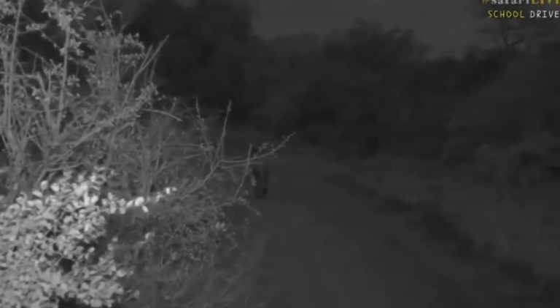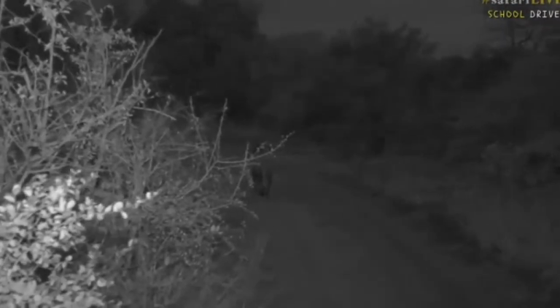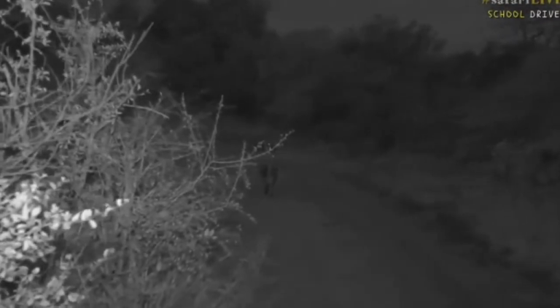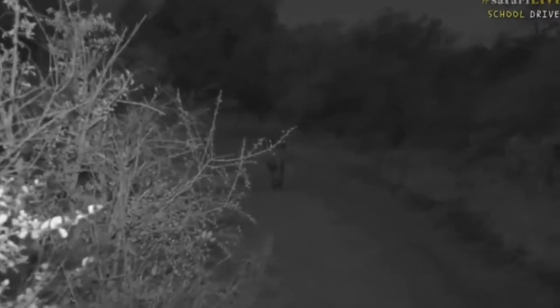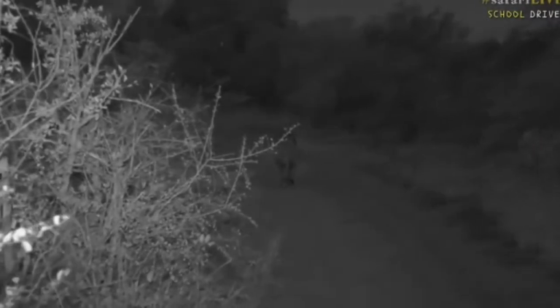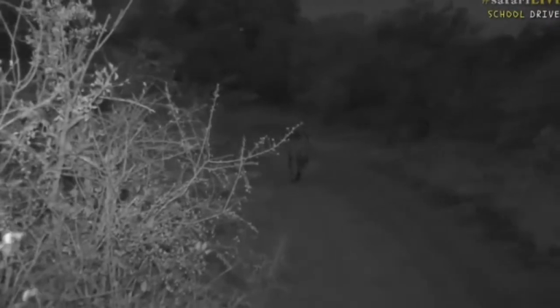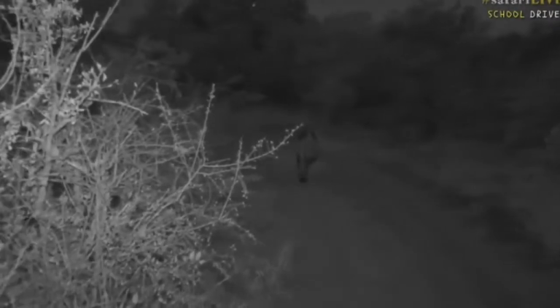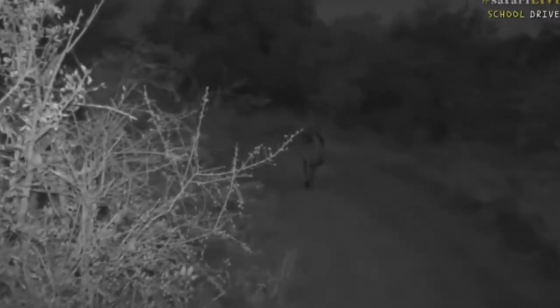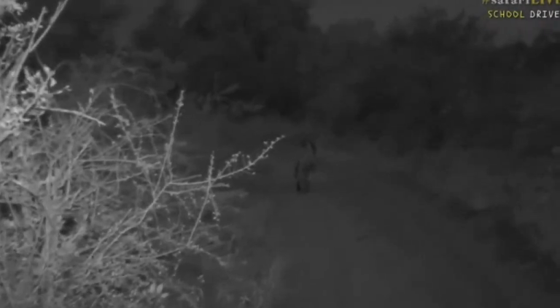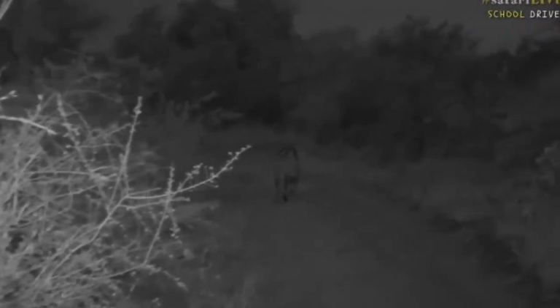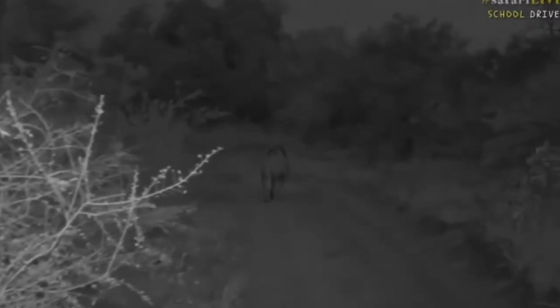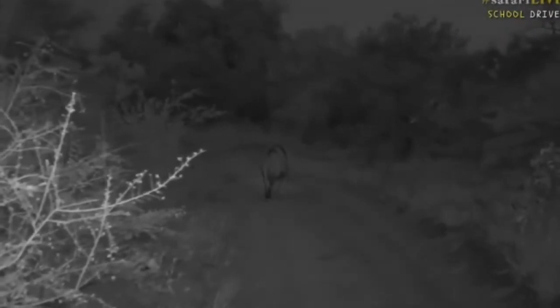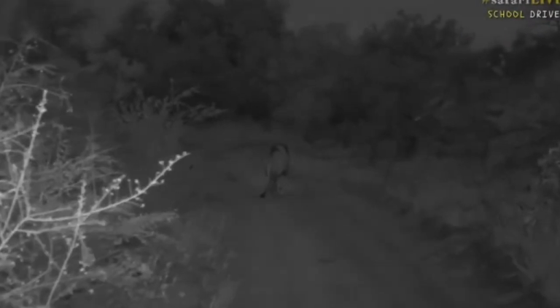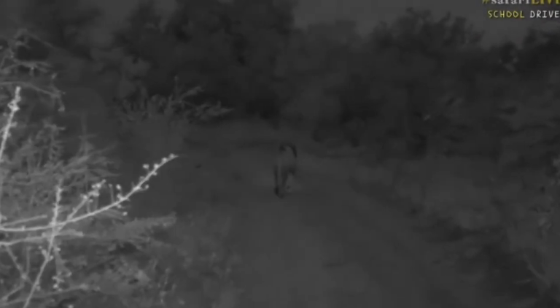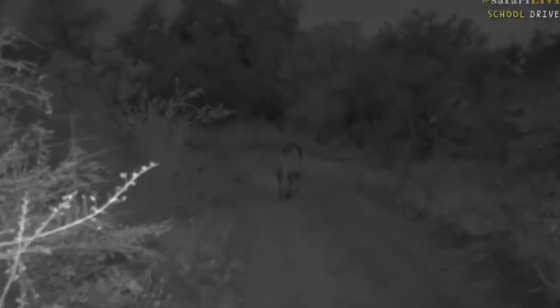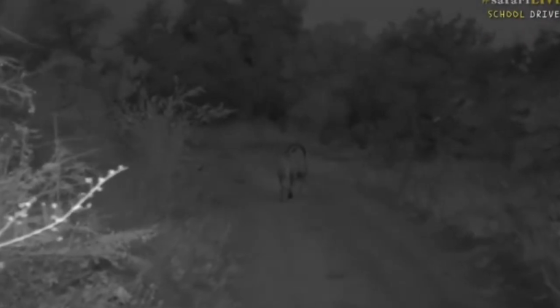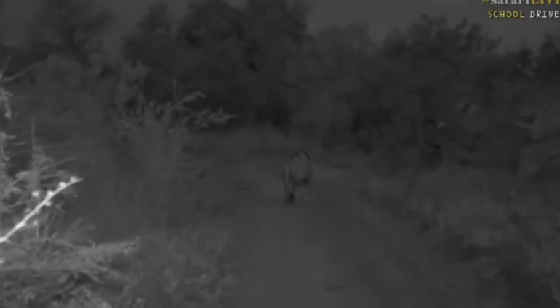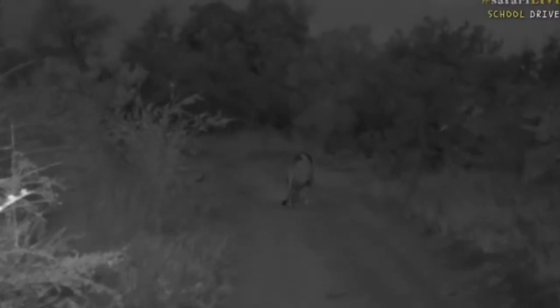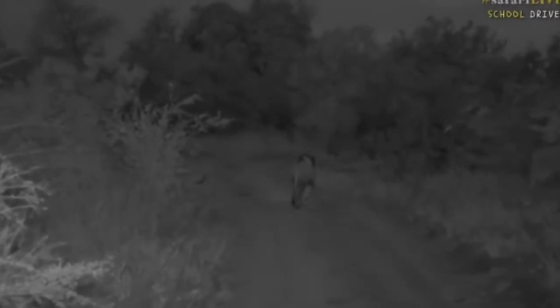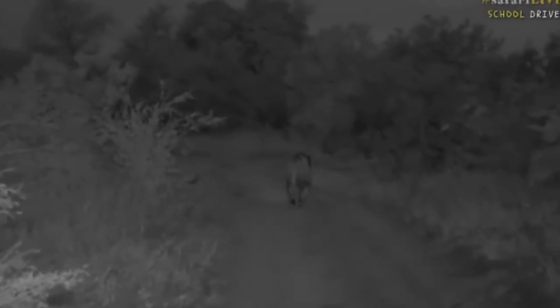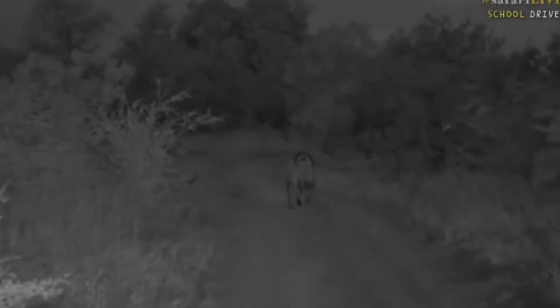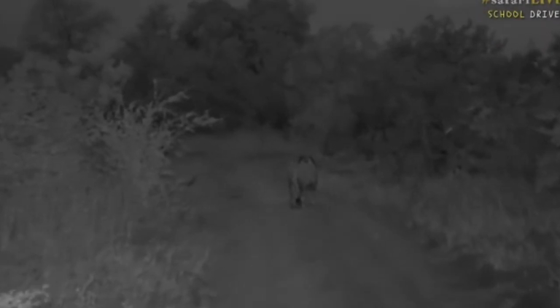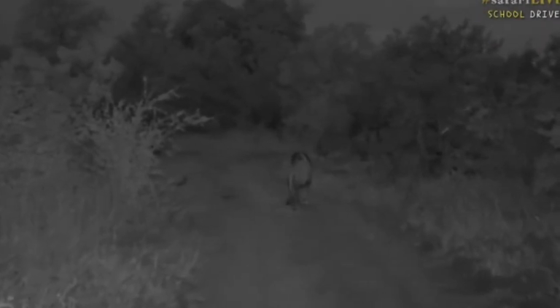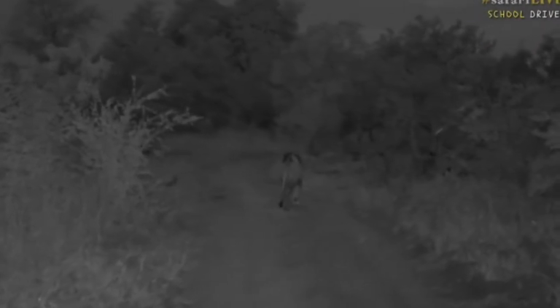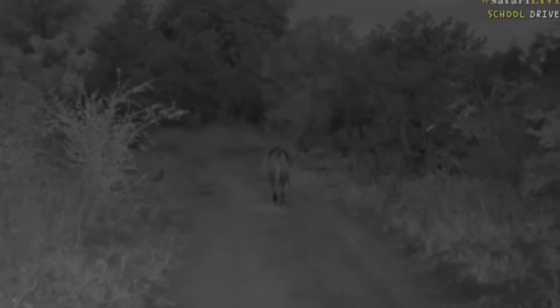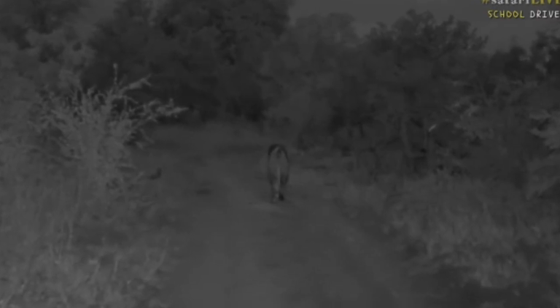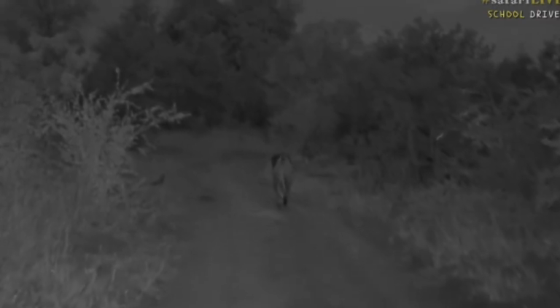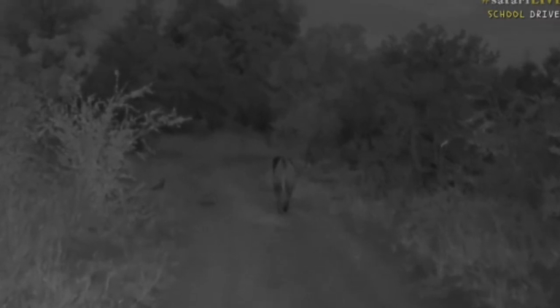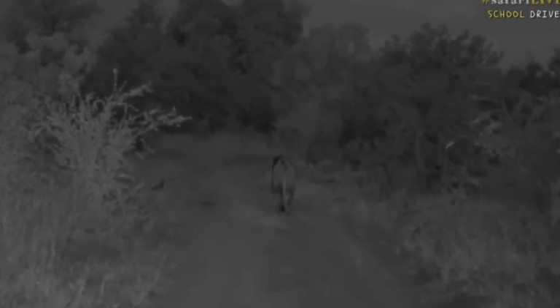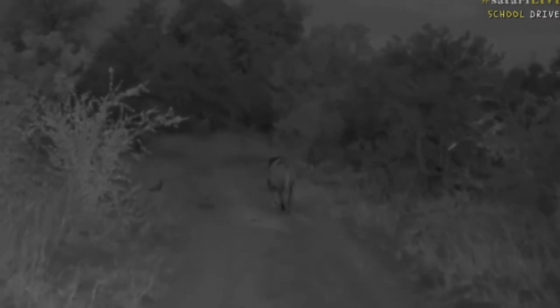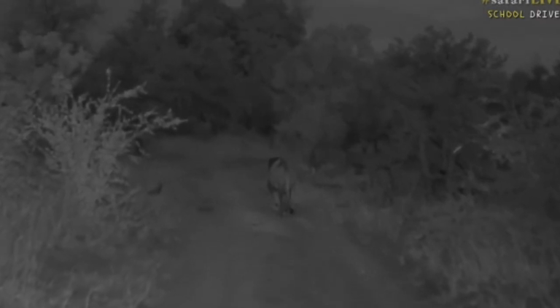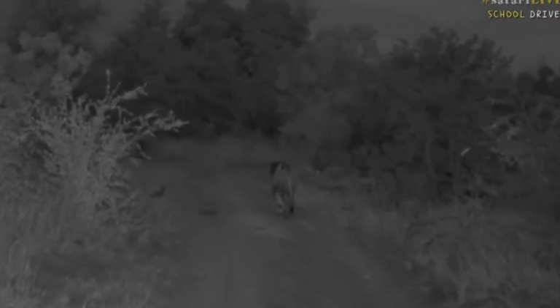We want to get to an area where we can get in front of him so I can show you his beautiful face and his really nice big mane — he's got such a pretty mane, this male, nice and dark.